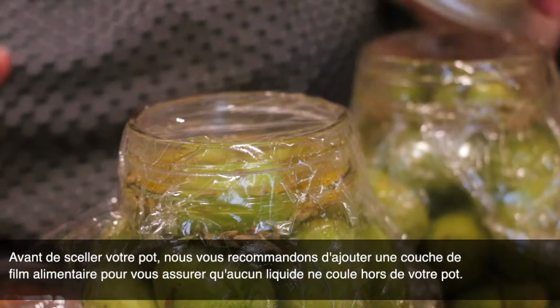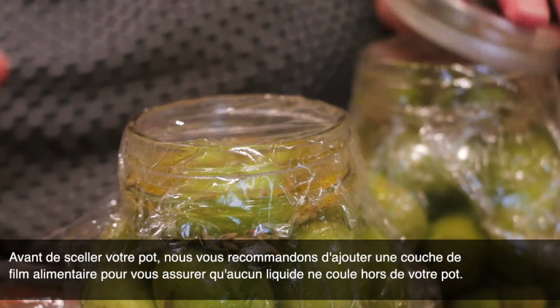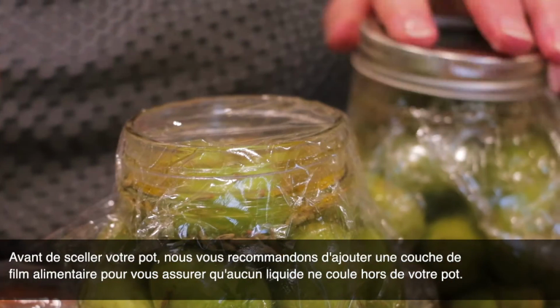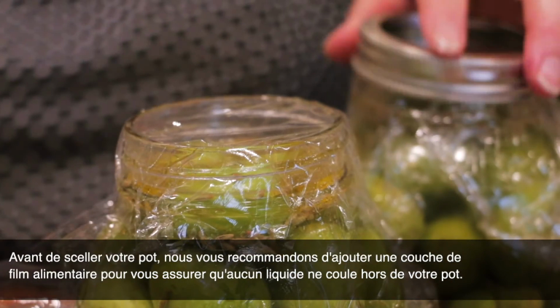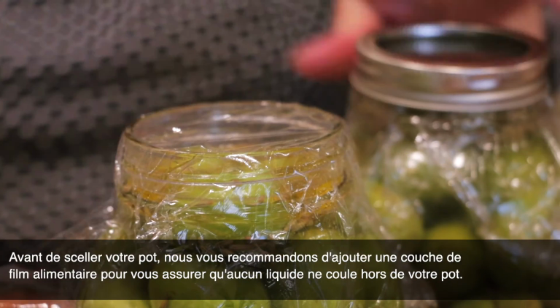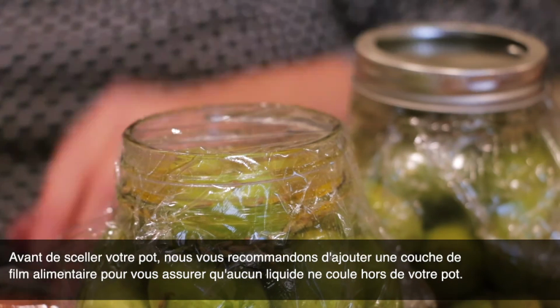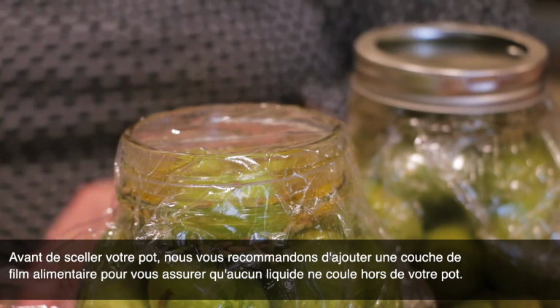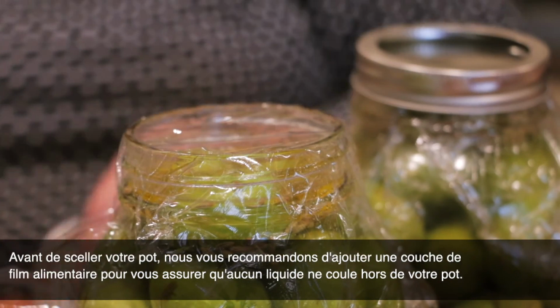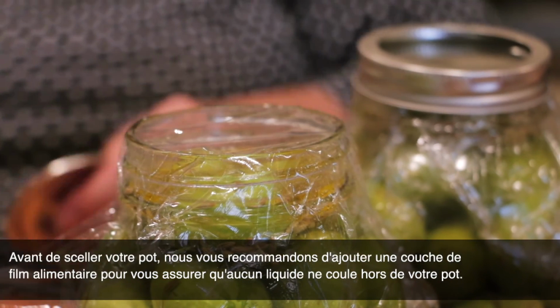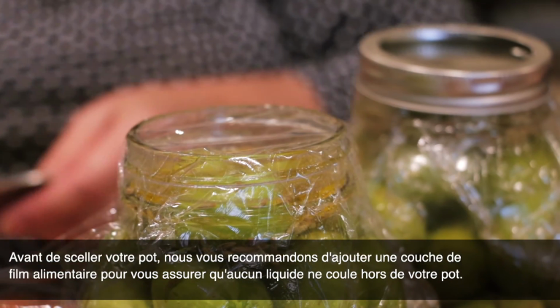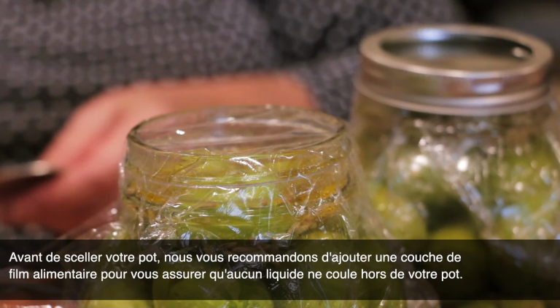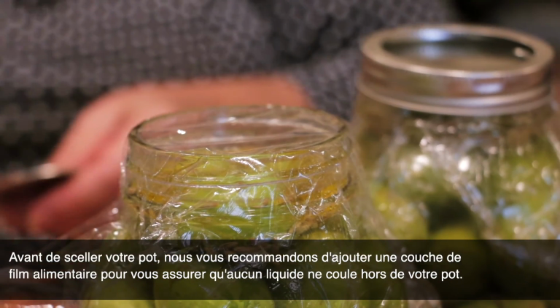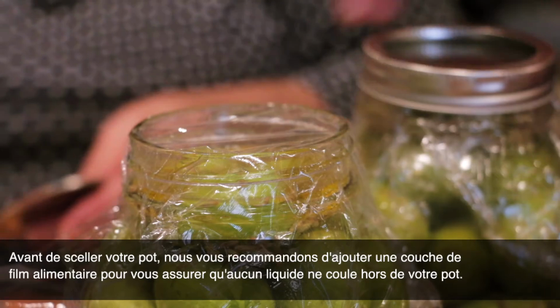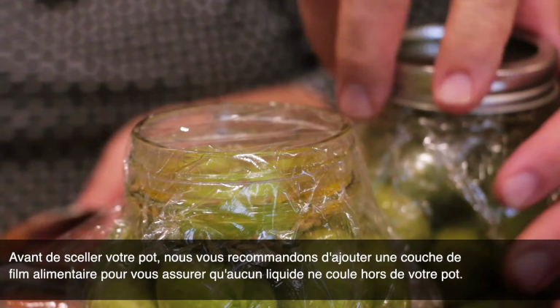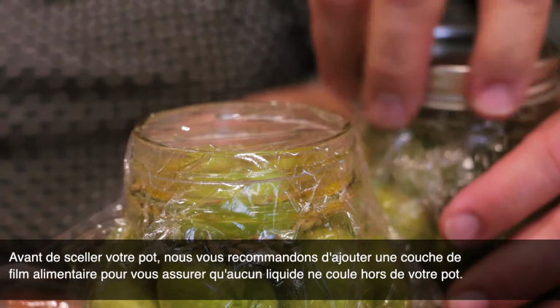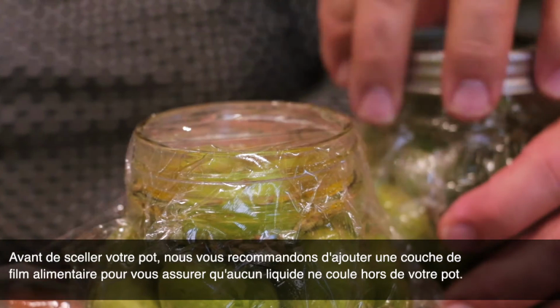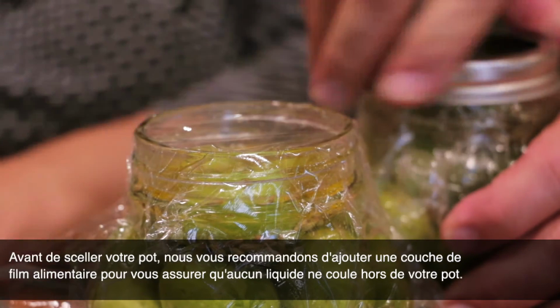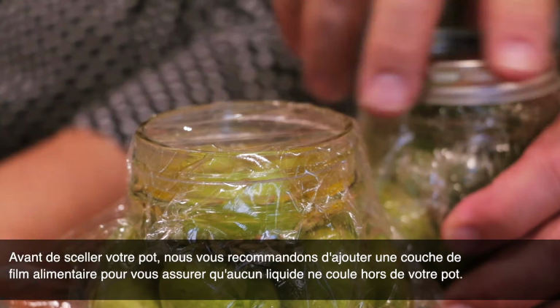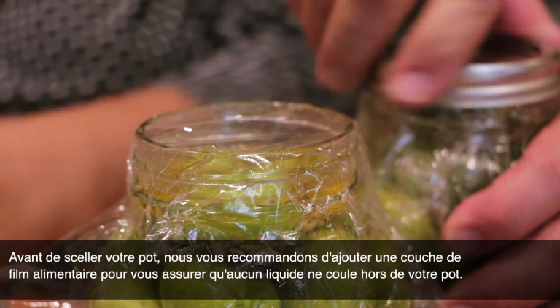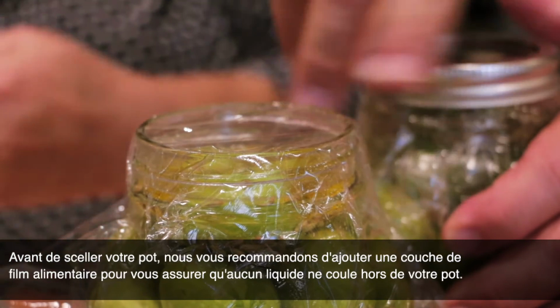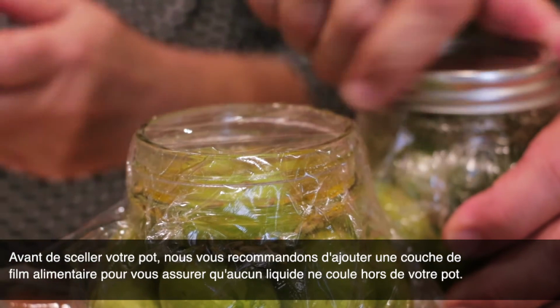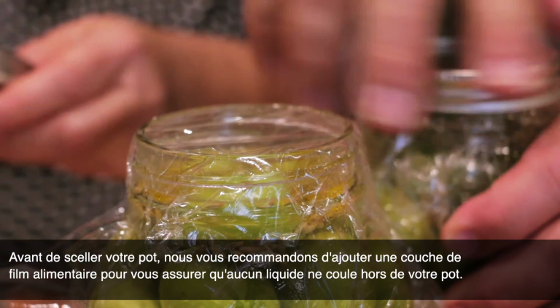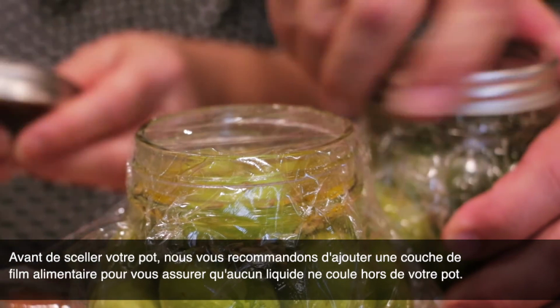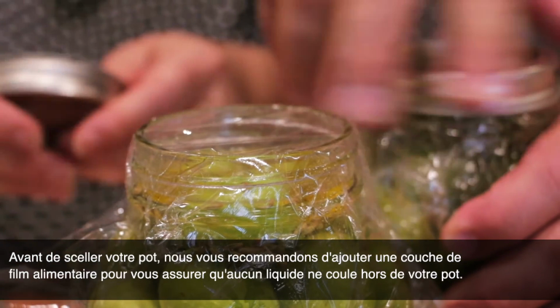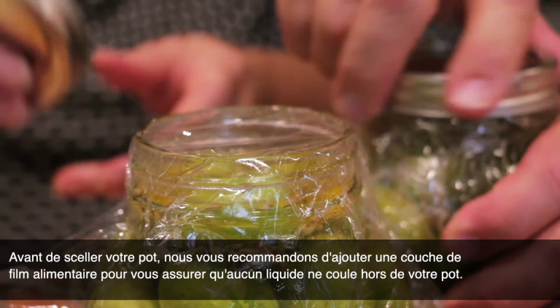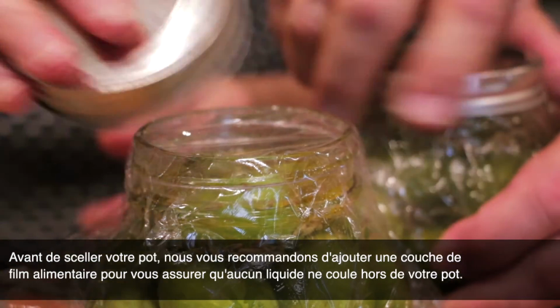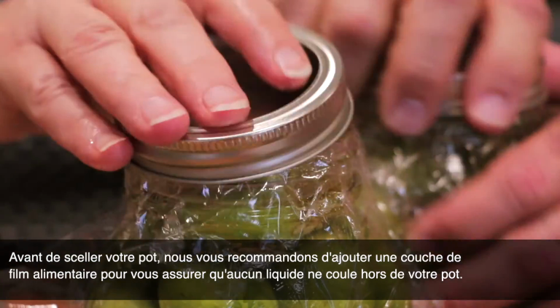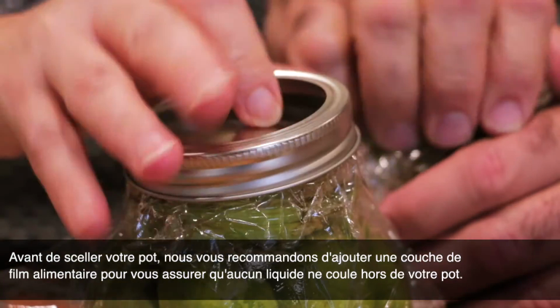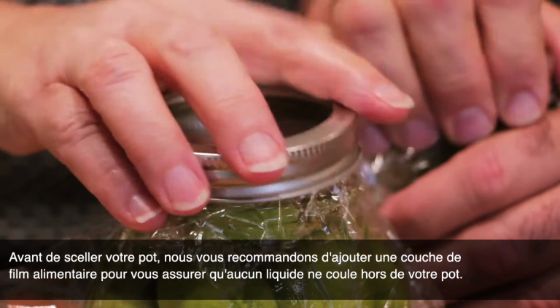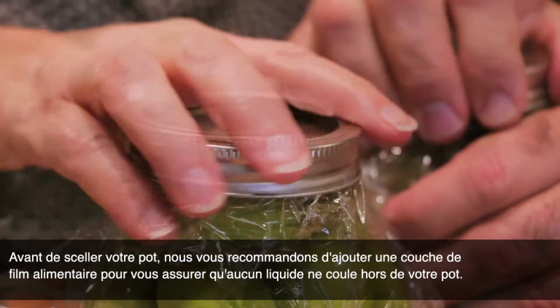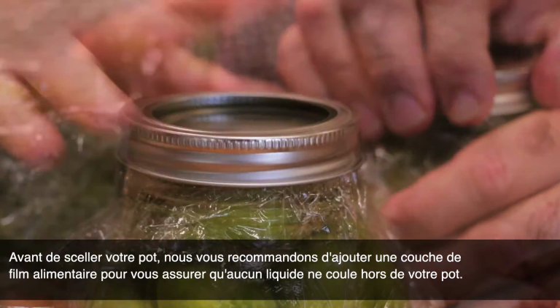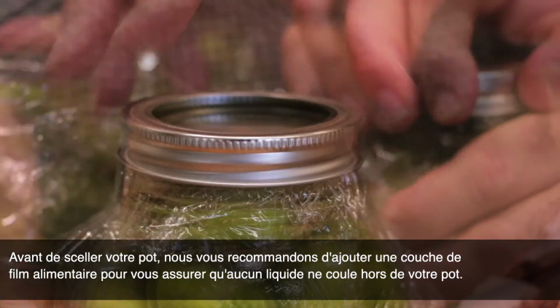Before sealing your jar, we recommend adding a layer of saran wrap to make sure no liquid trickles out of your jar.